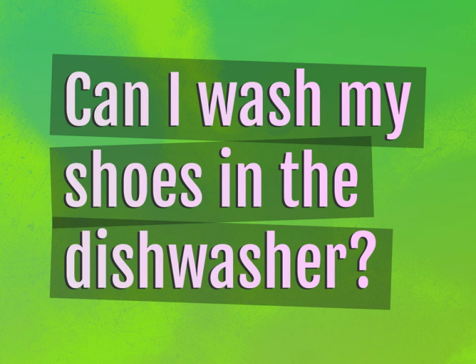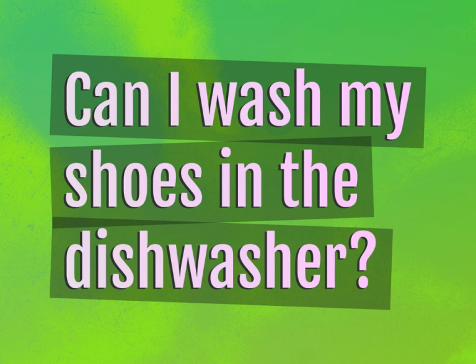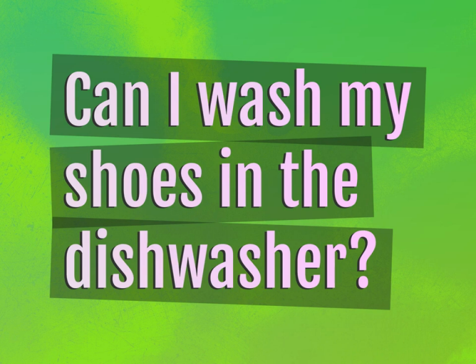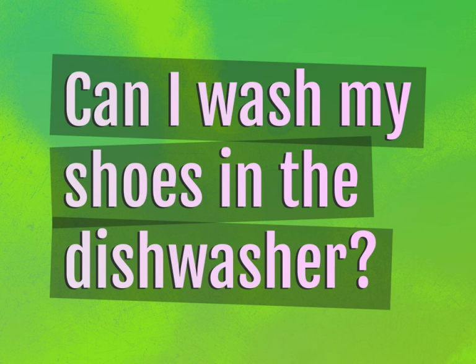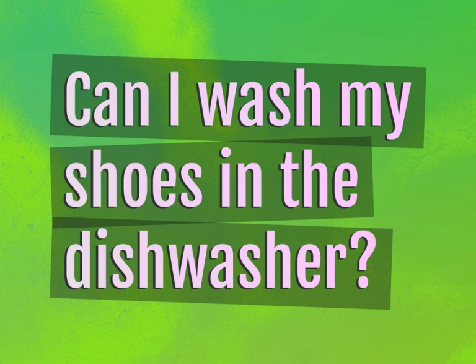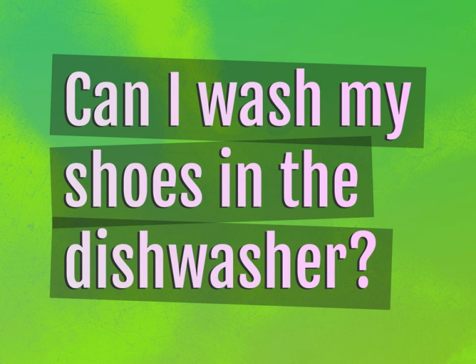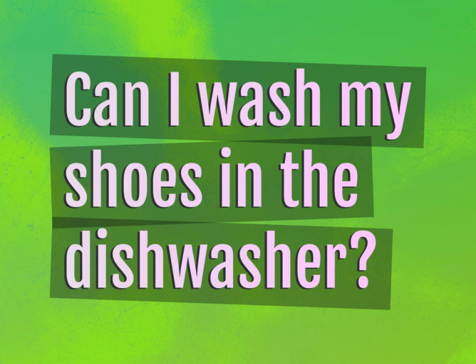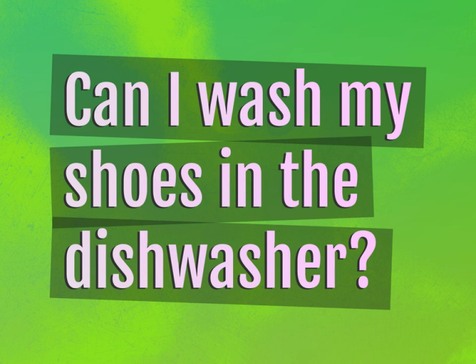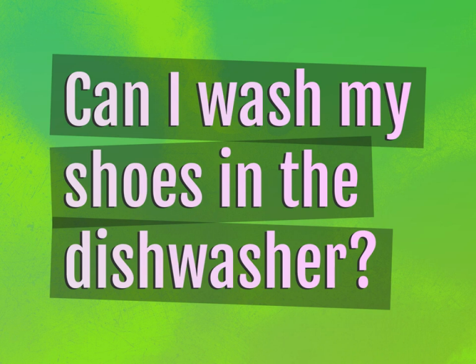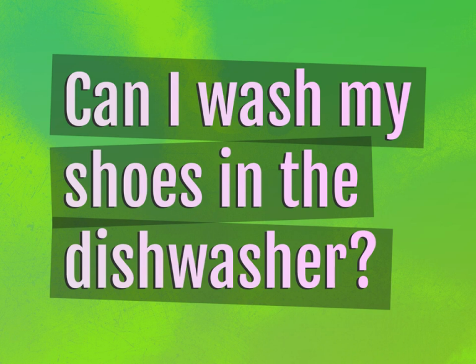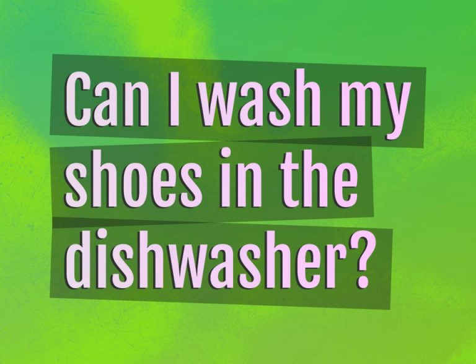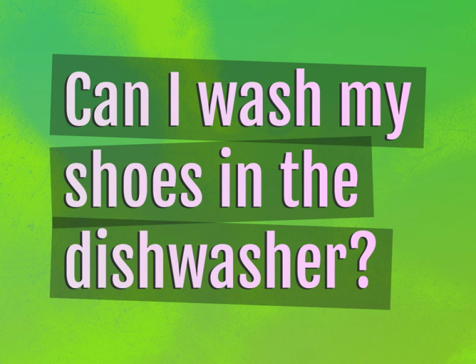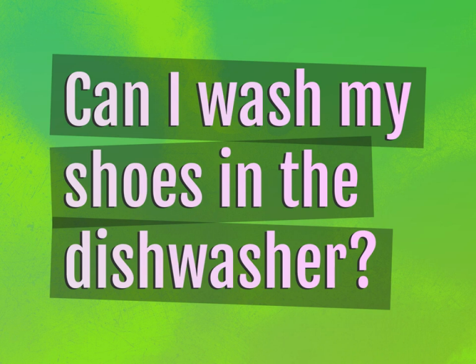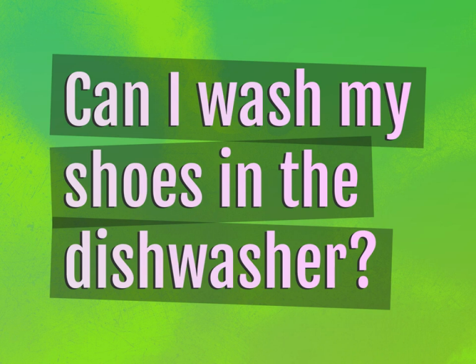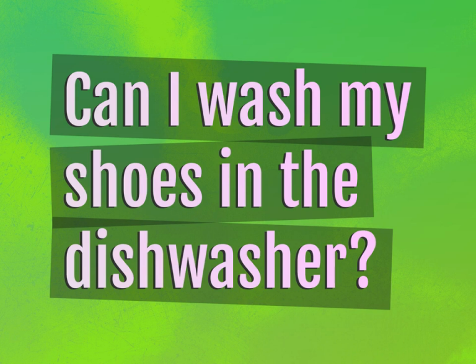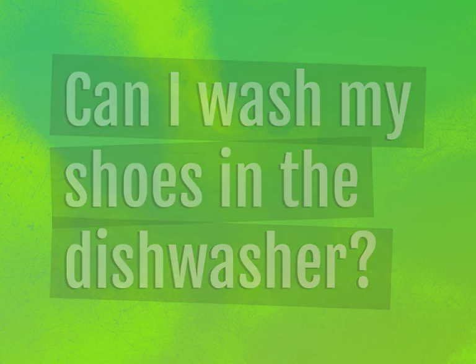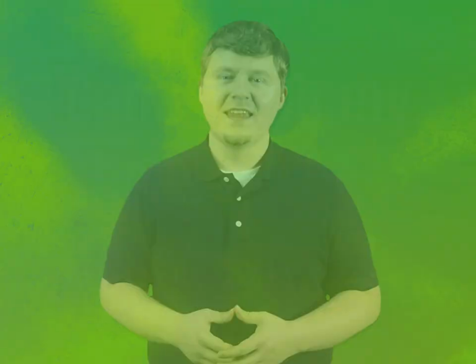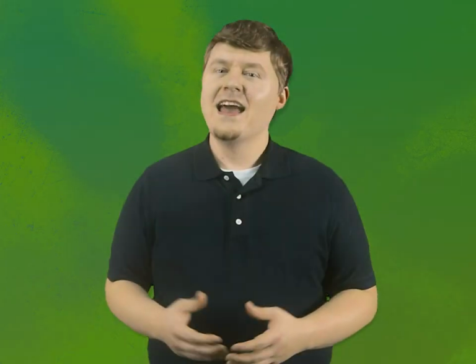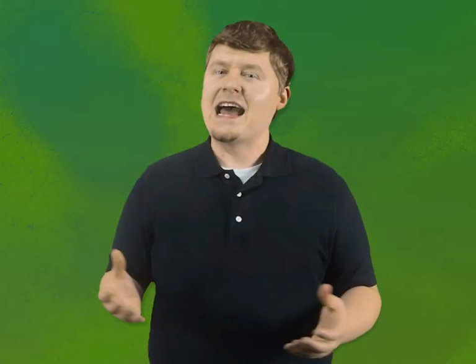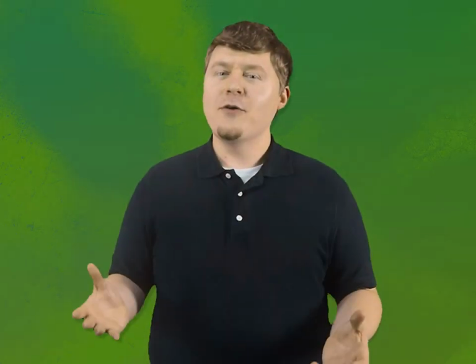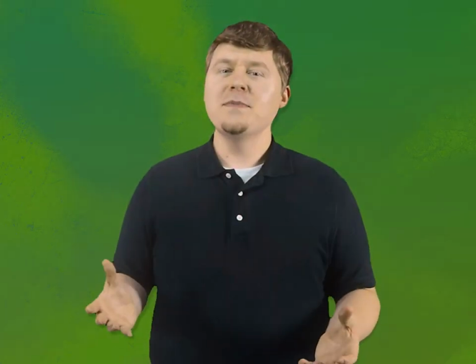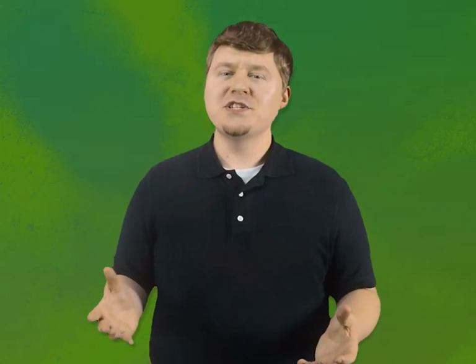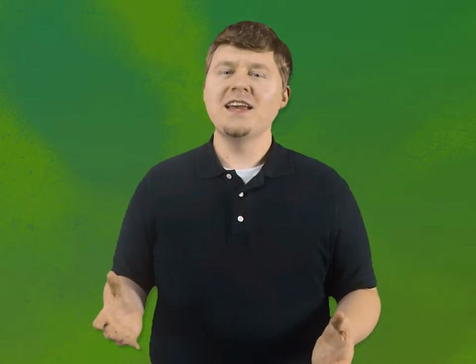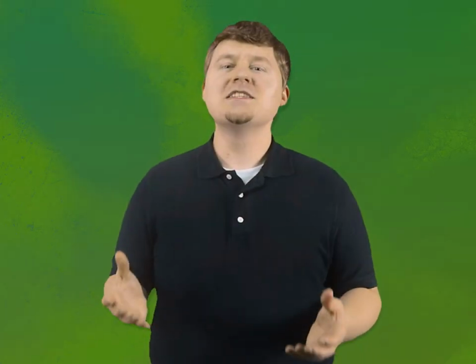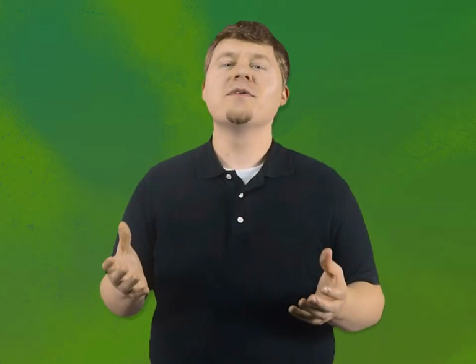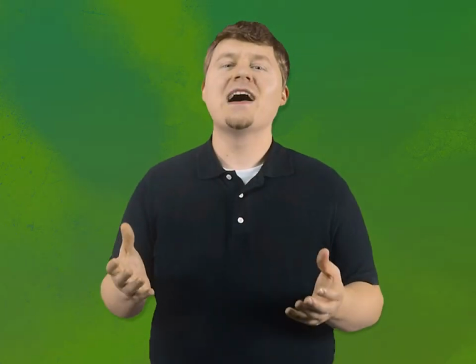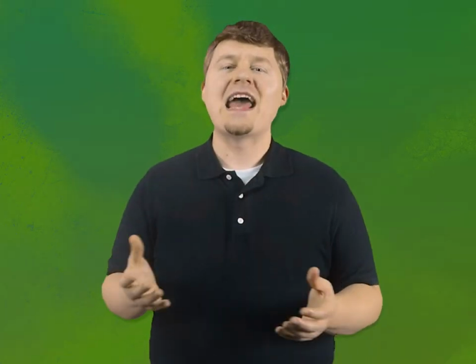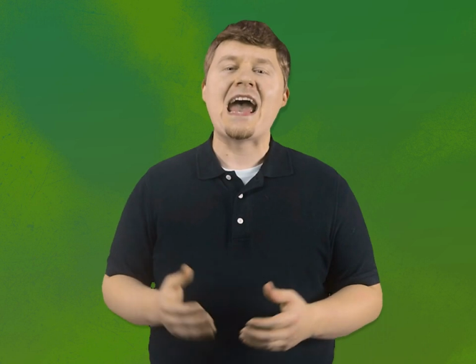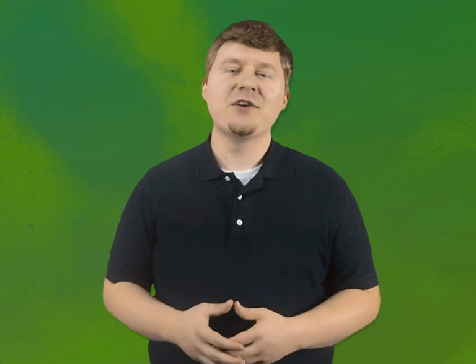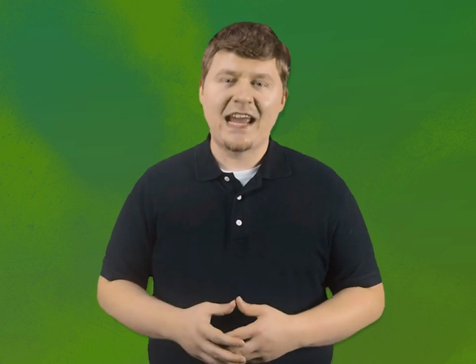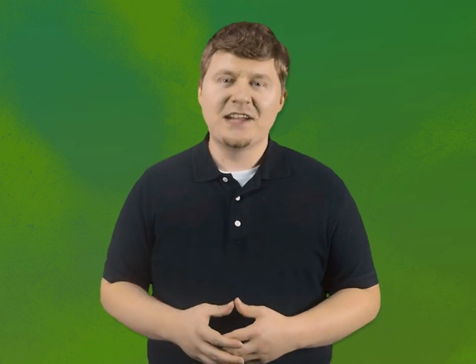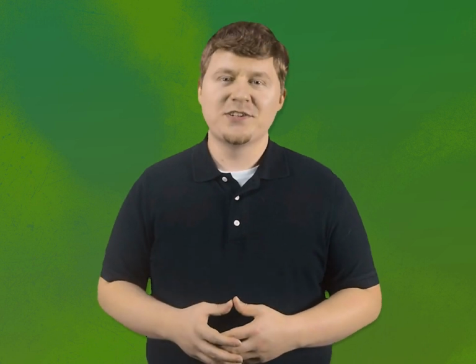Can I wash my shoes in the dishwasher? Our mission is to provide accurate answers.